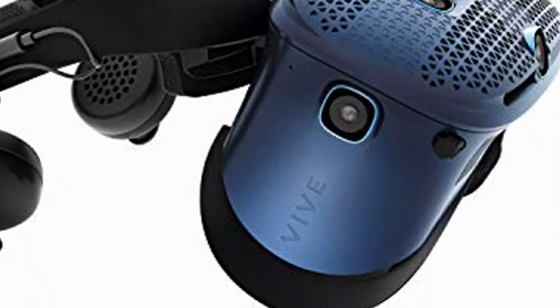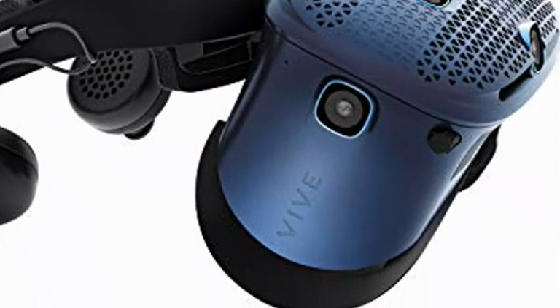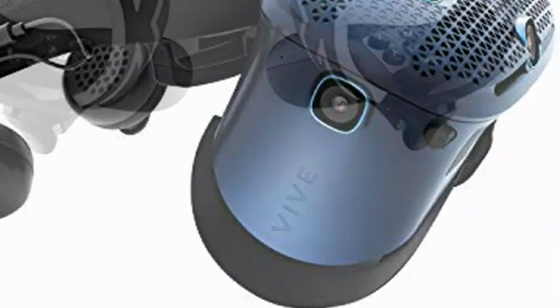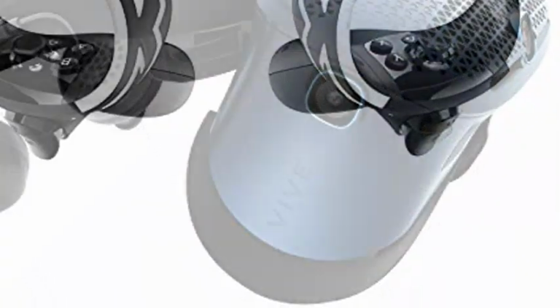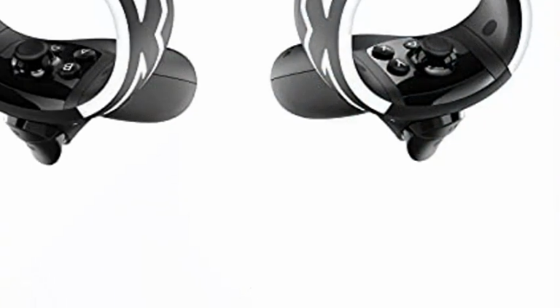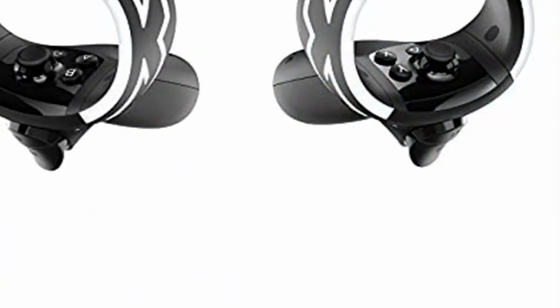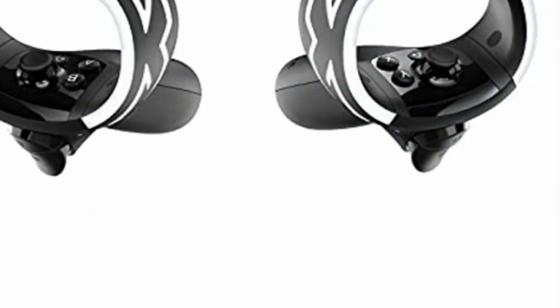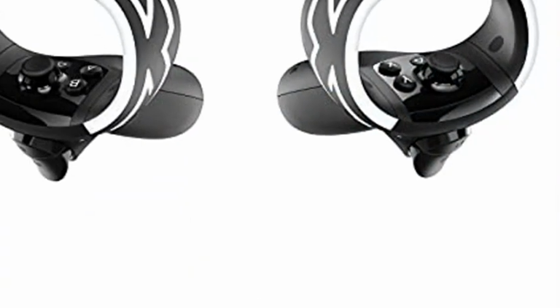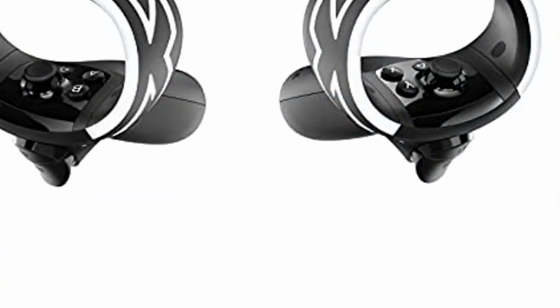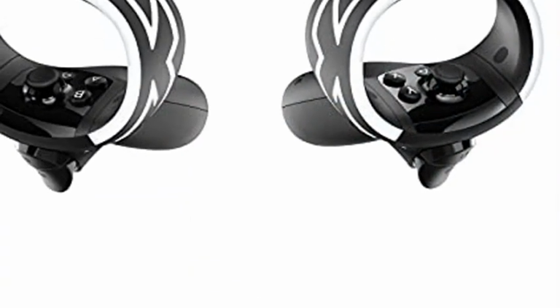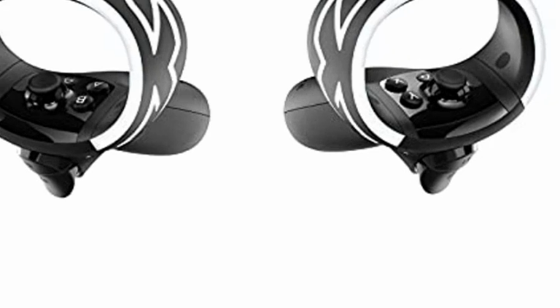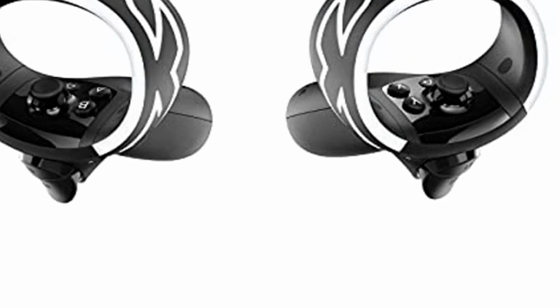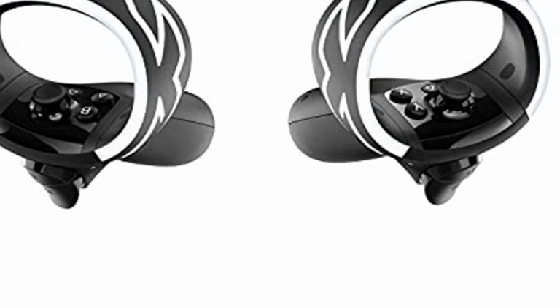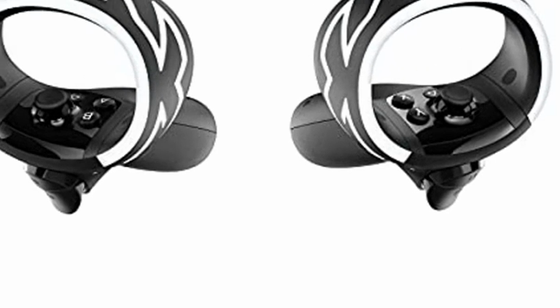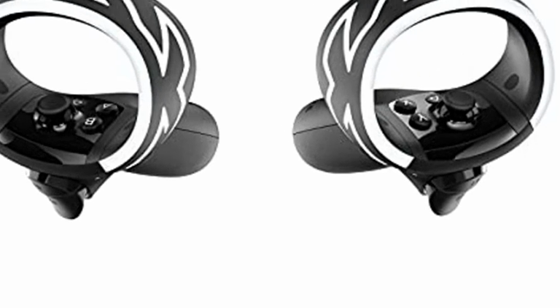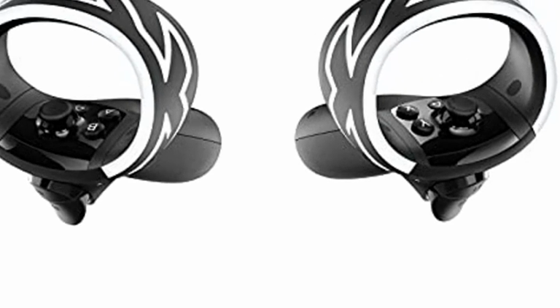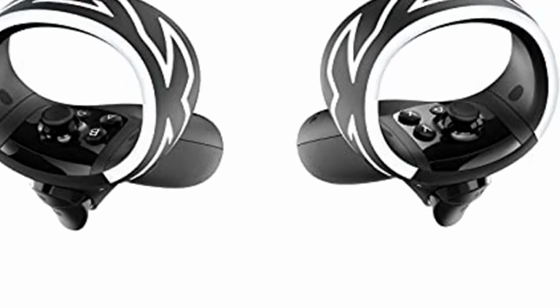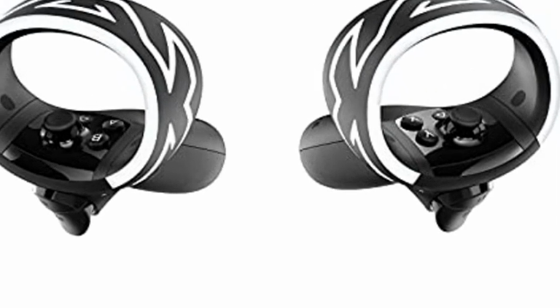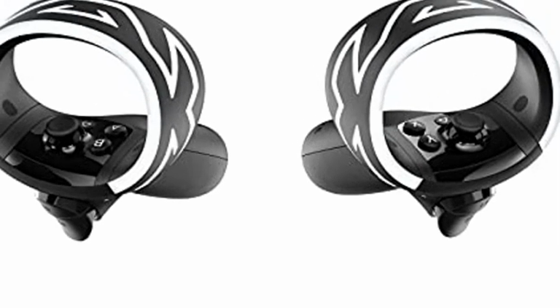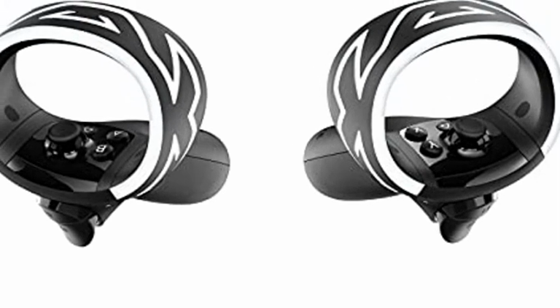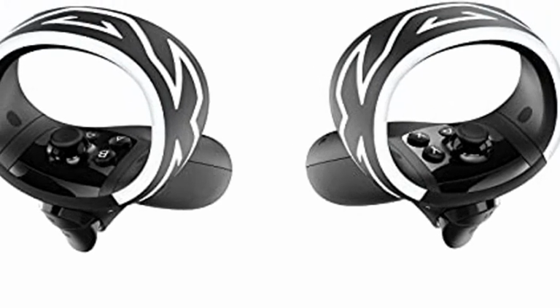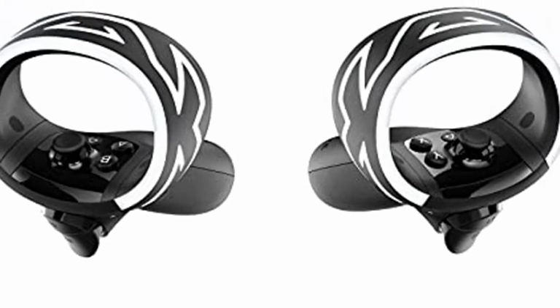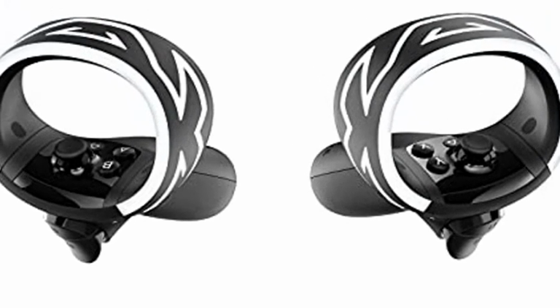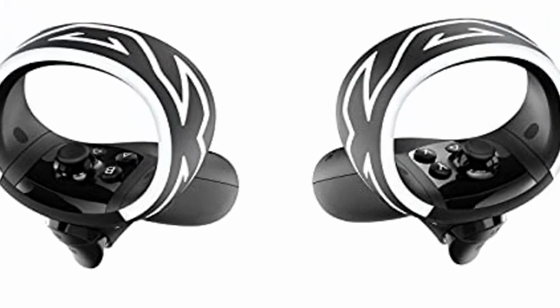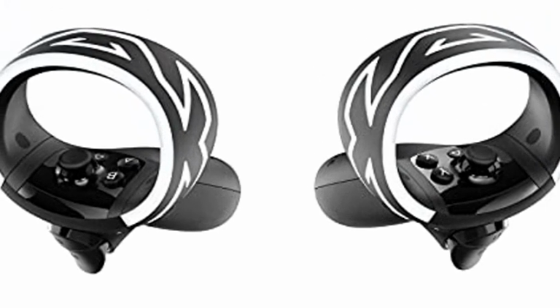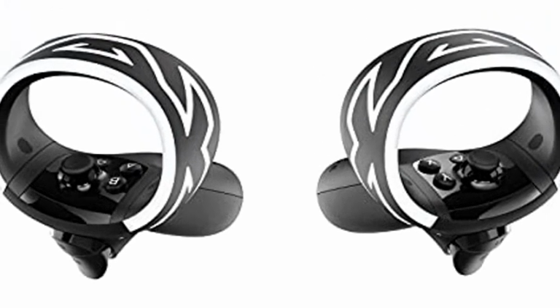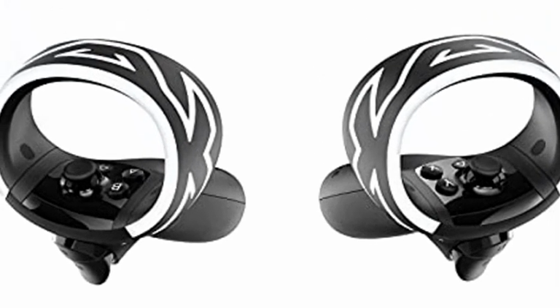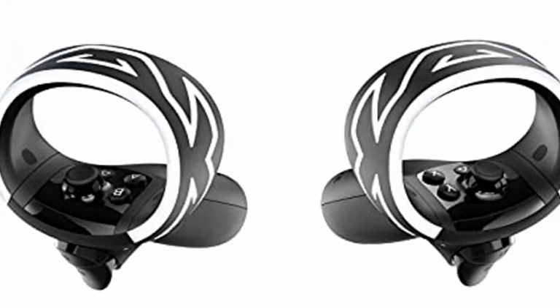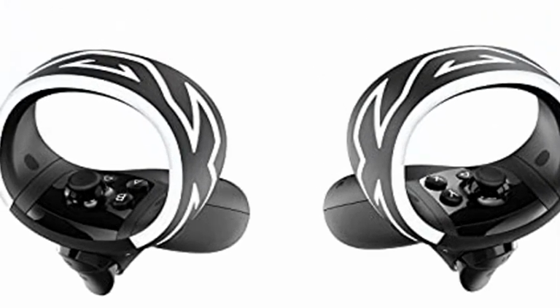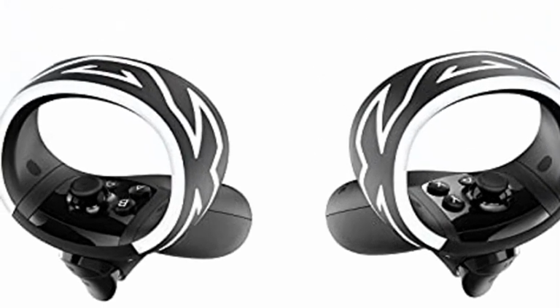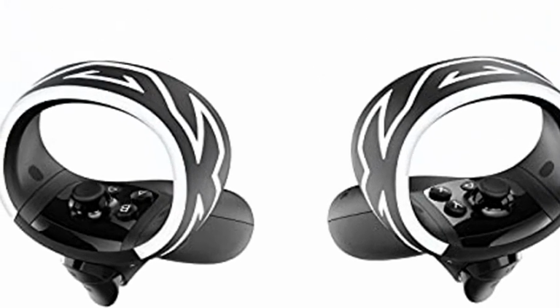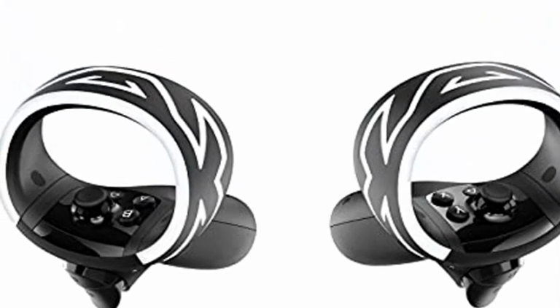Vive Reality System, VRS. Be more immersed, beginning to end, with a reimagined user interface for VR.